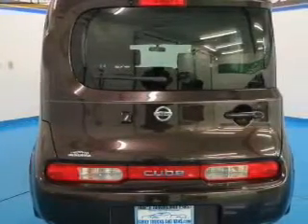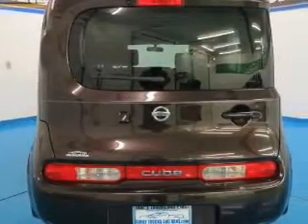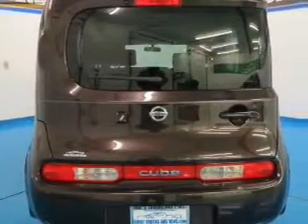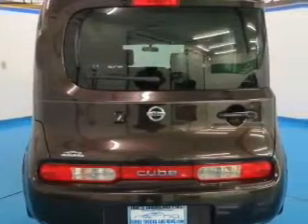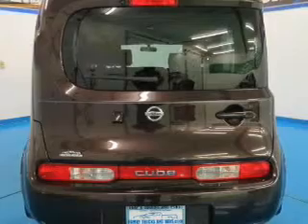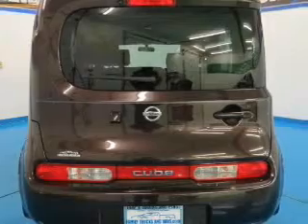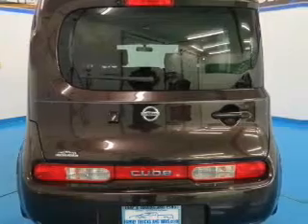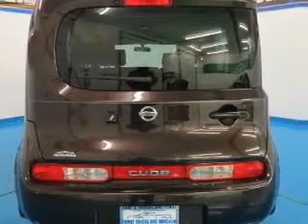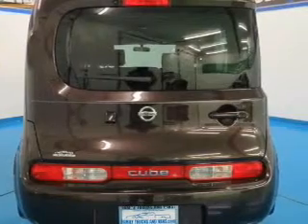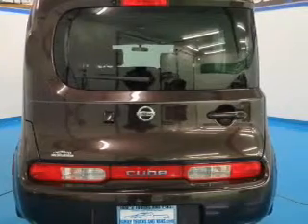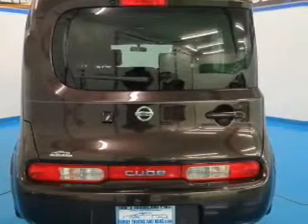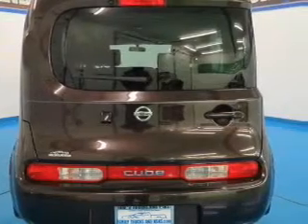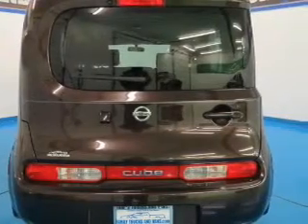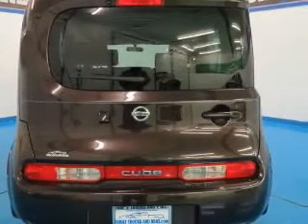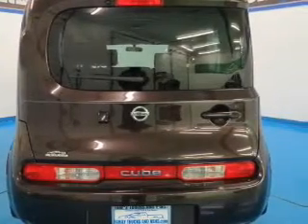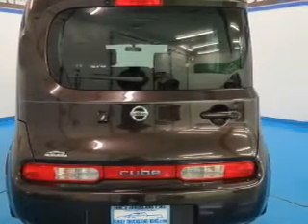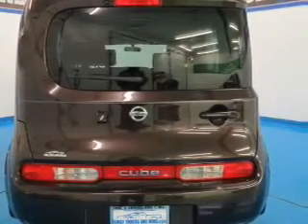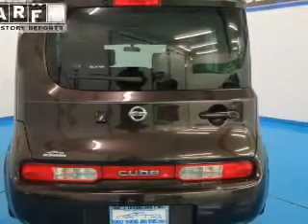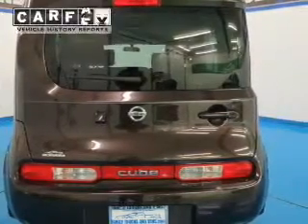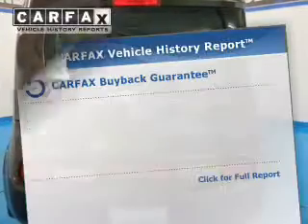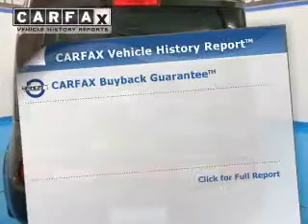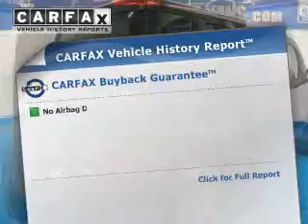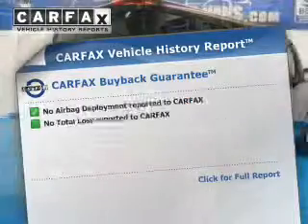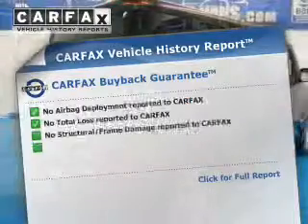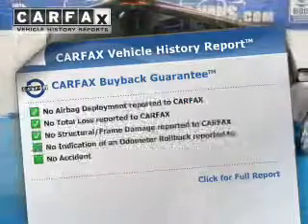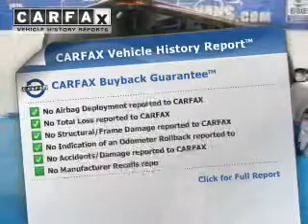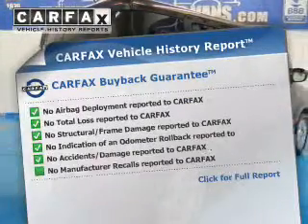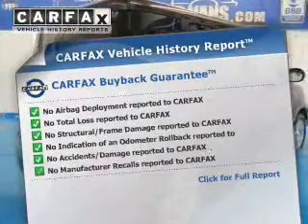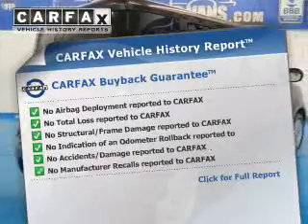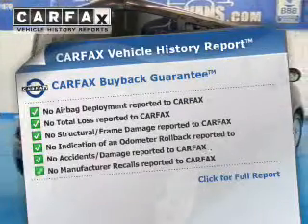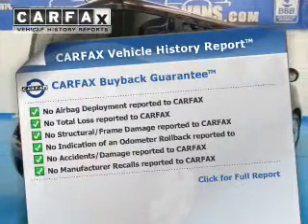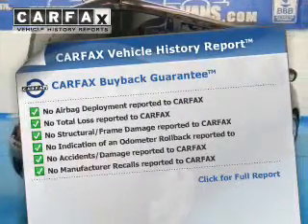Anti-lock brakes help you bring your vehicle to a safe stop. Carfax is offered to provide you with peace of mind.